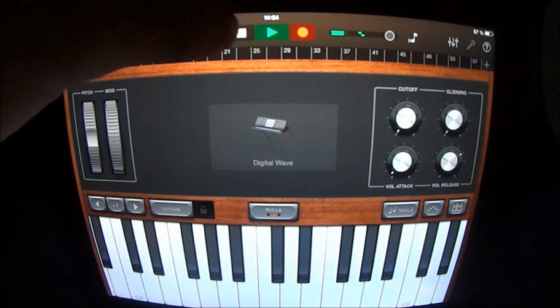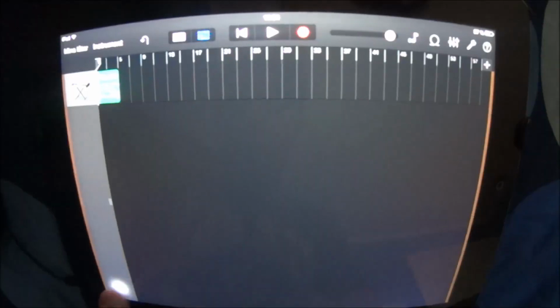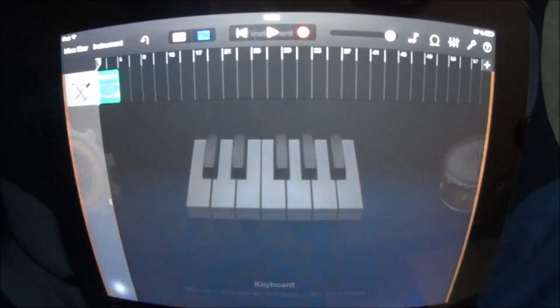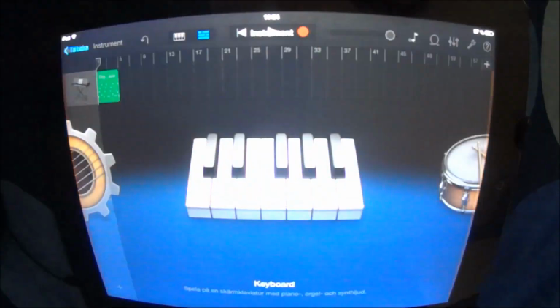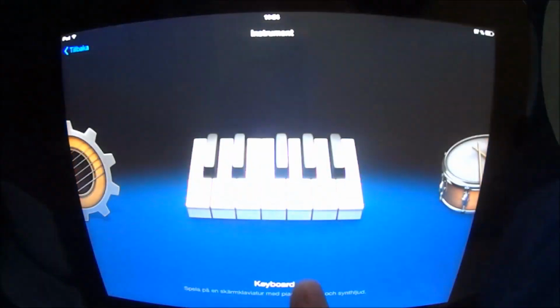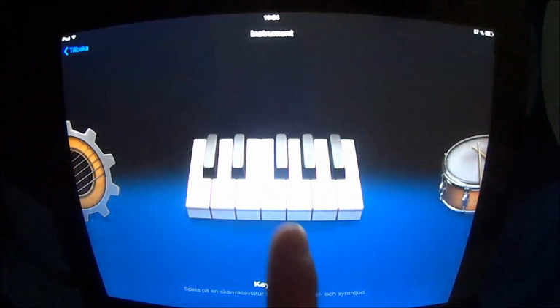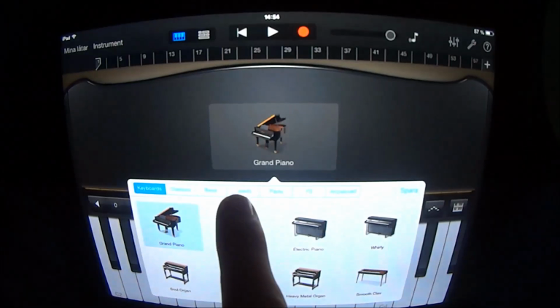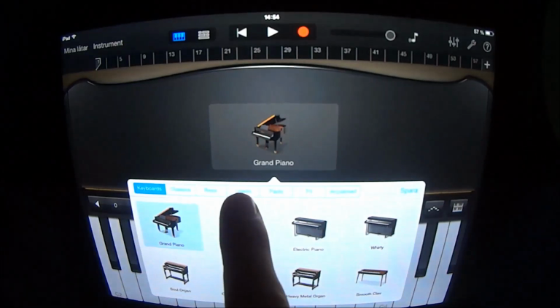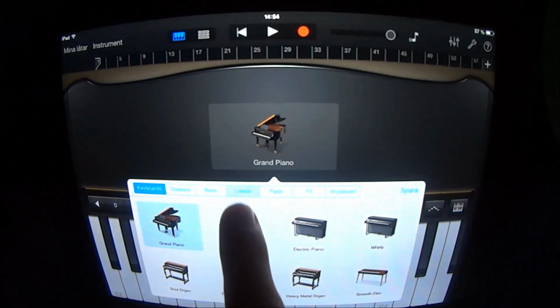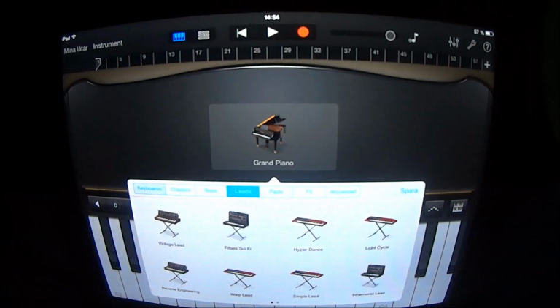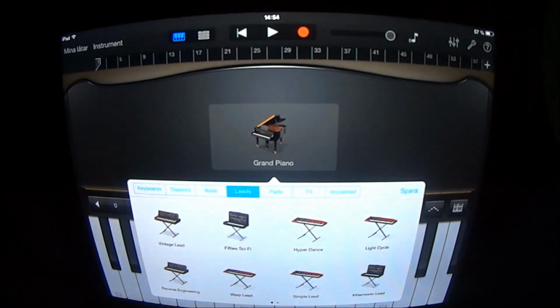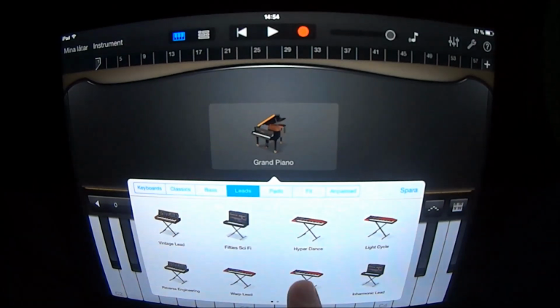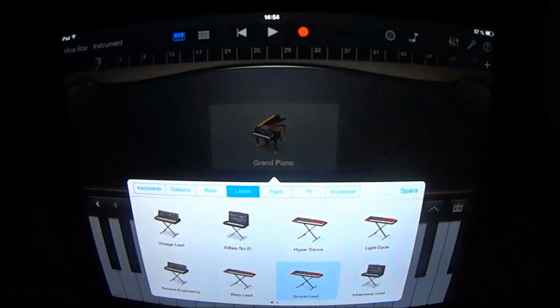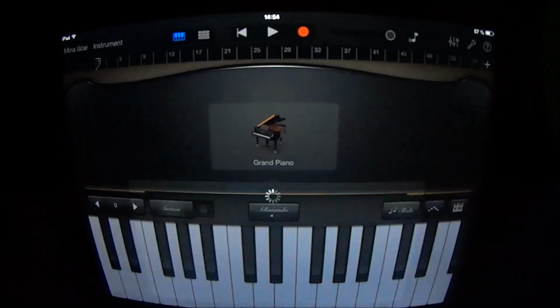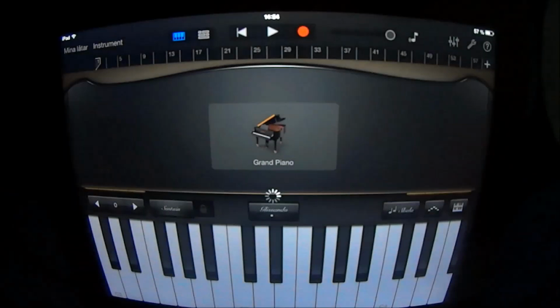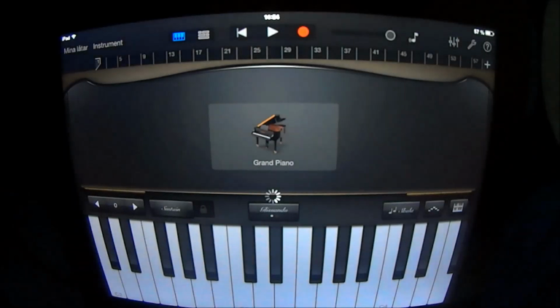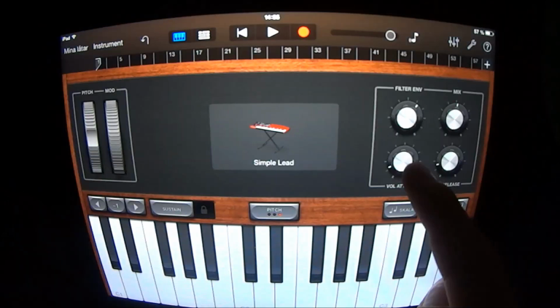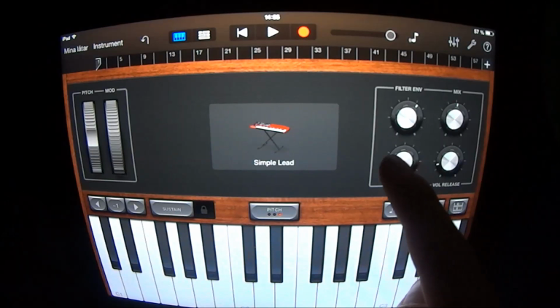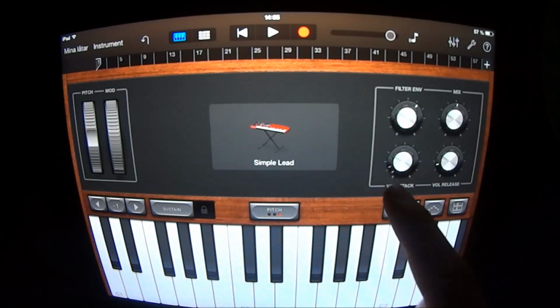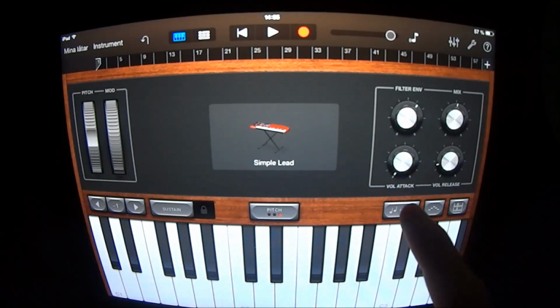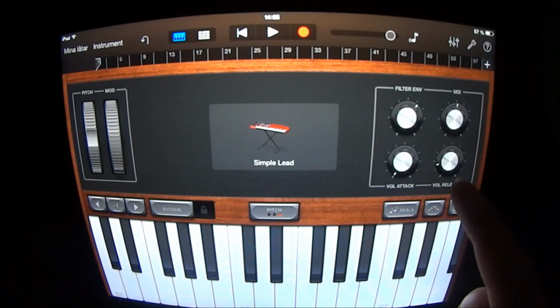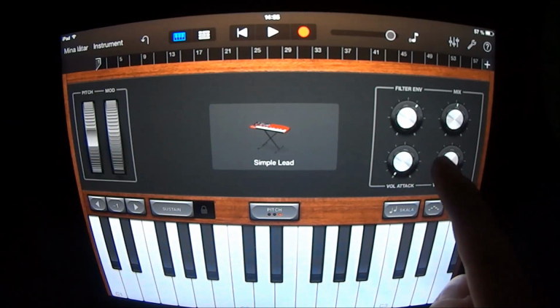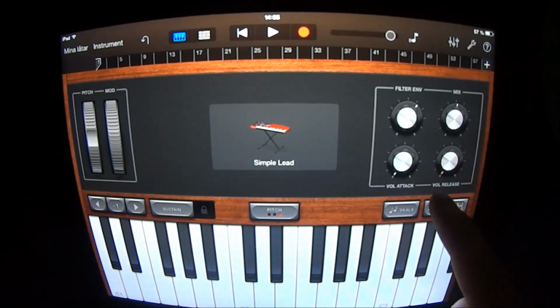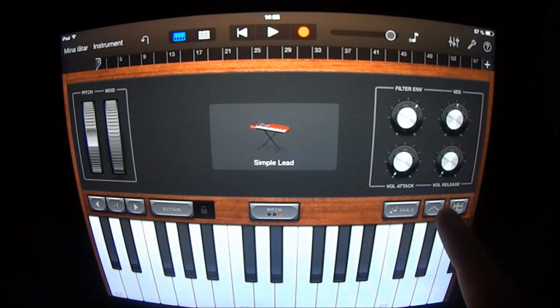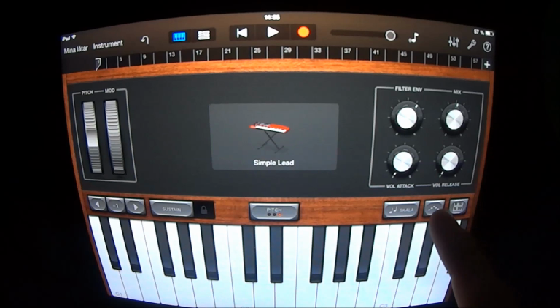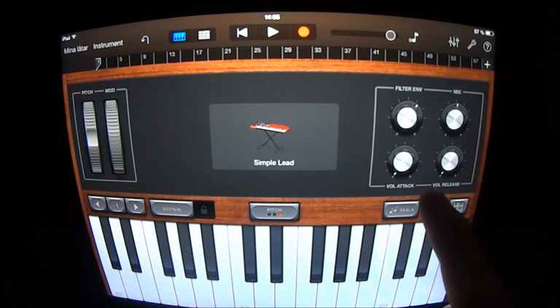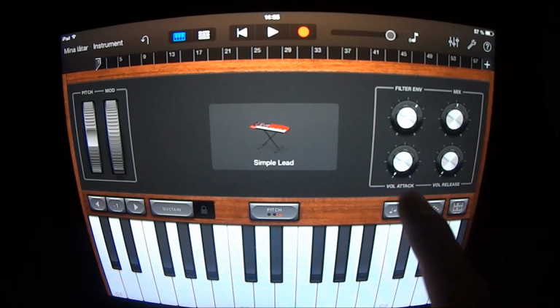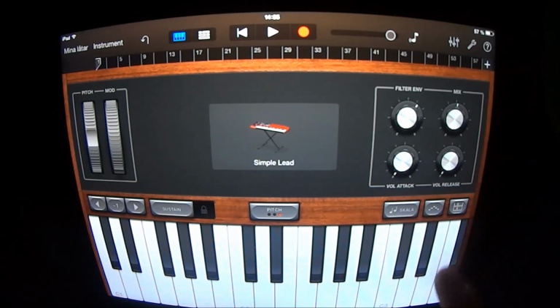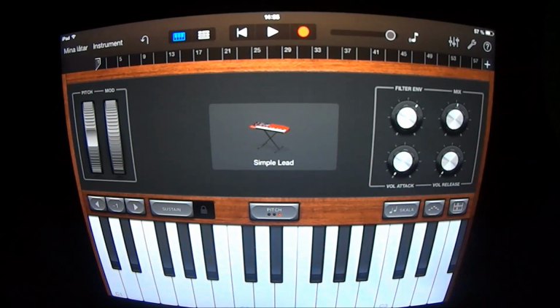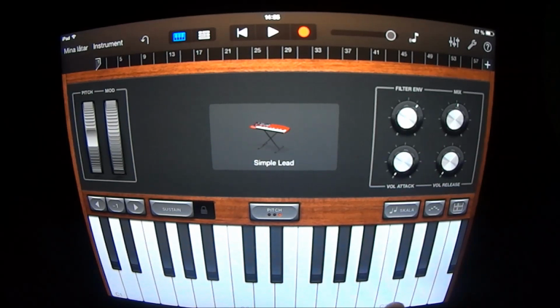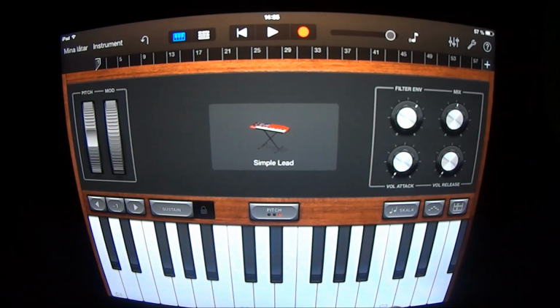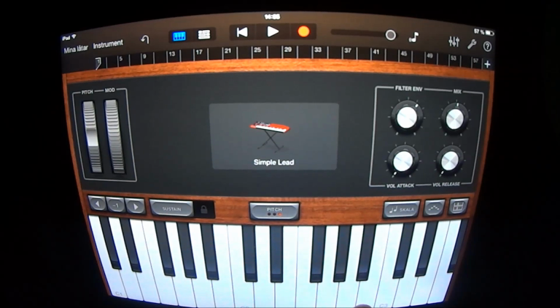Add a new keyboard, choose Leads and Simple Lead. Have the volume attack and the volume release at left and play like this.